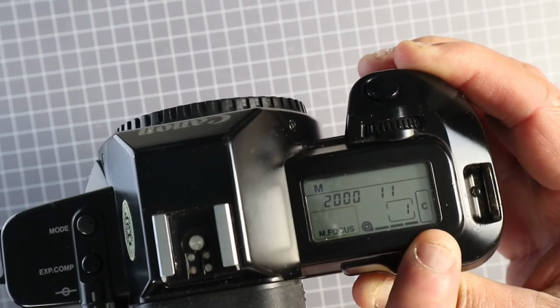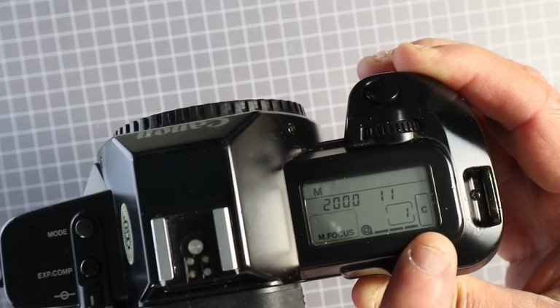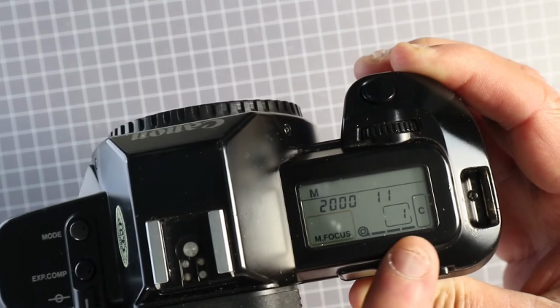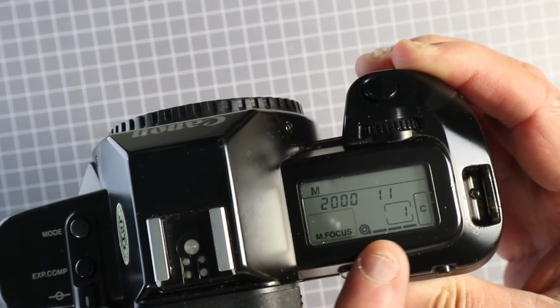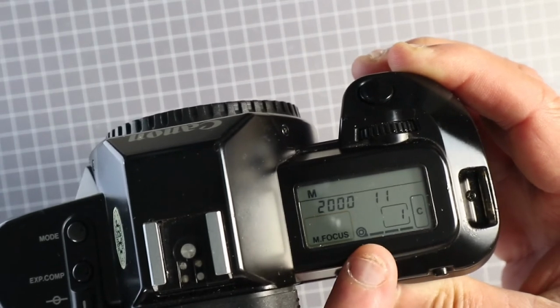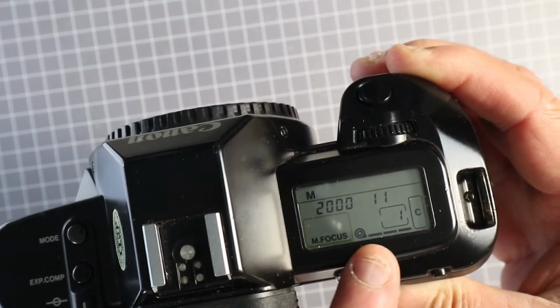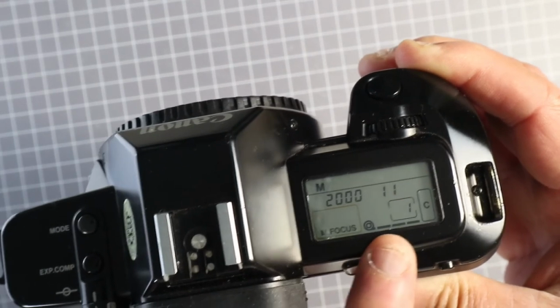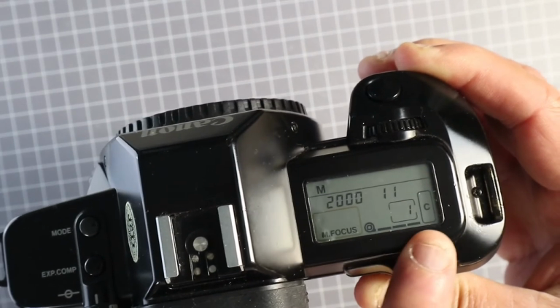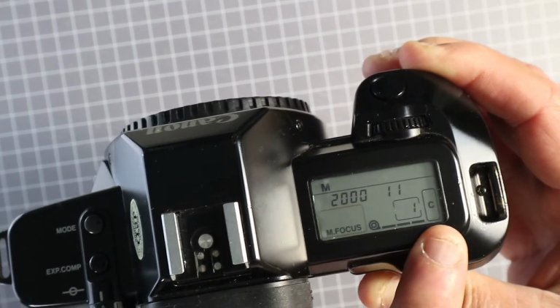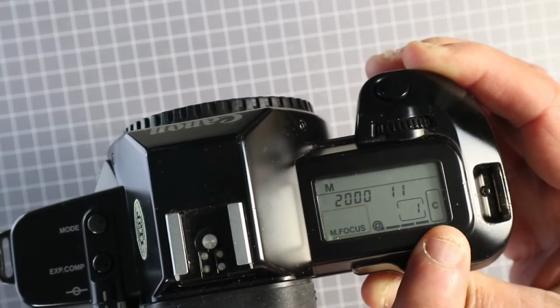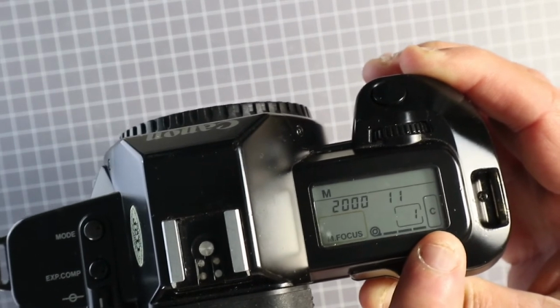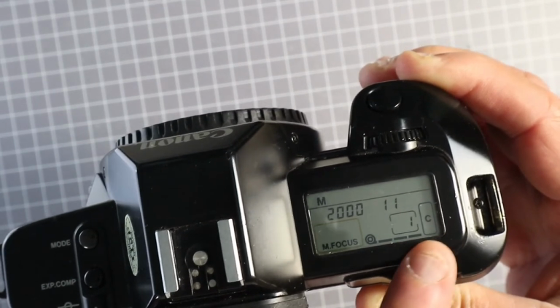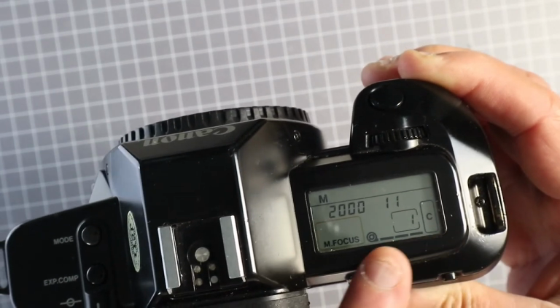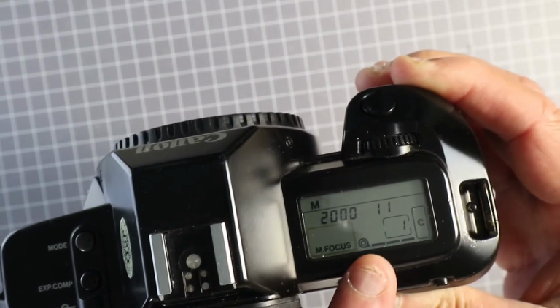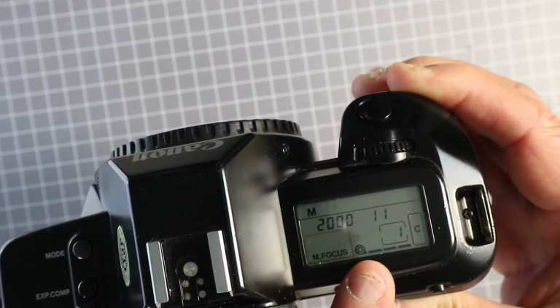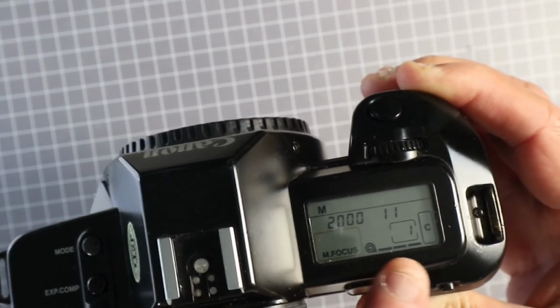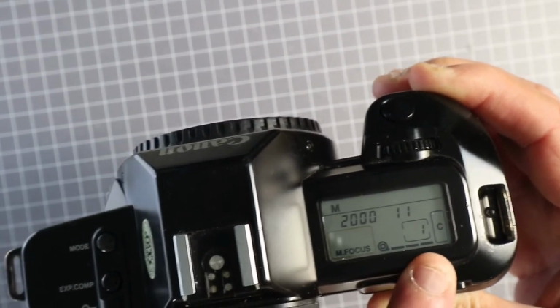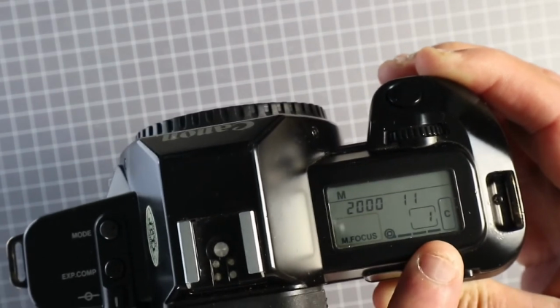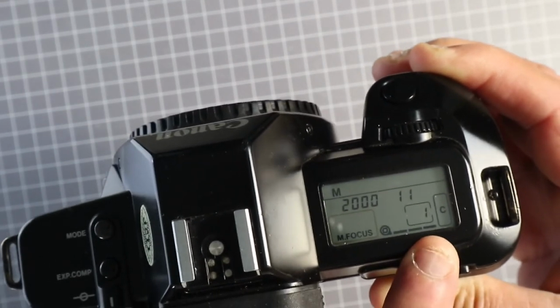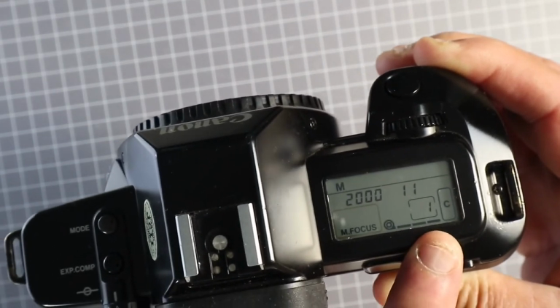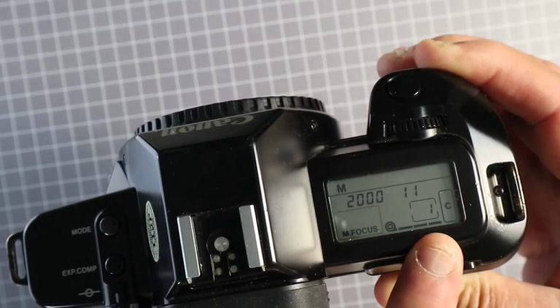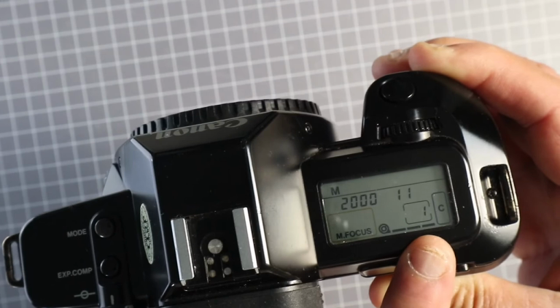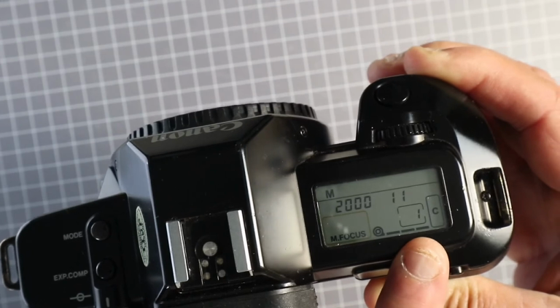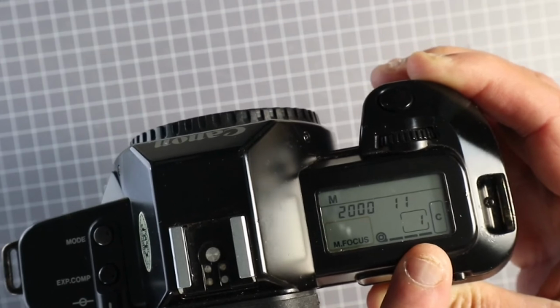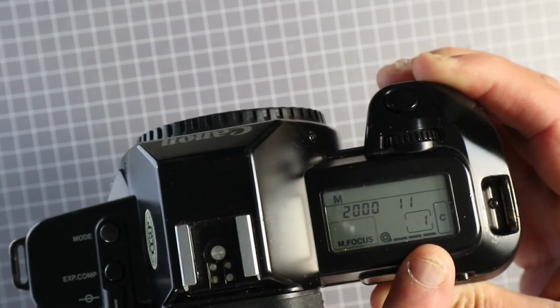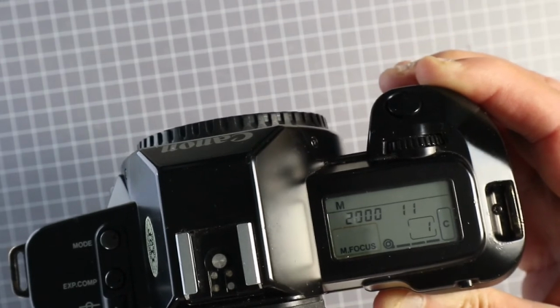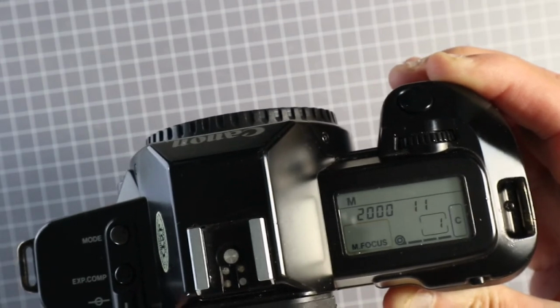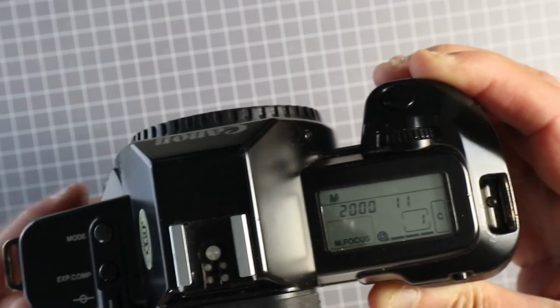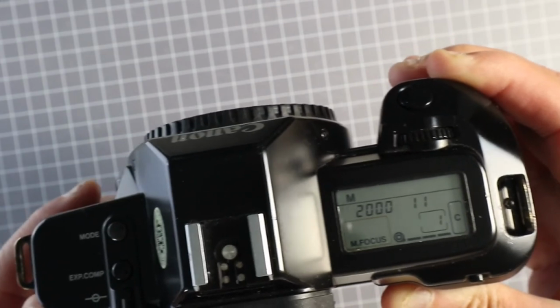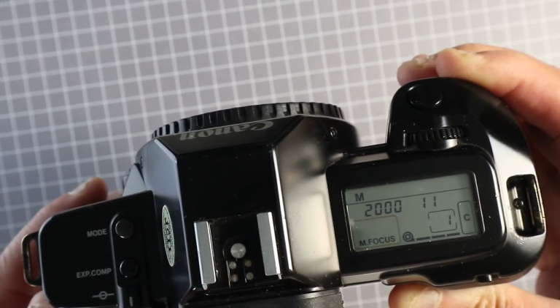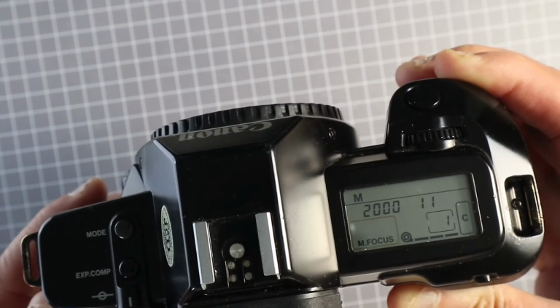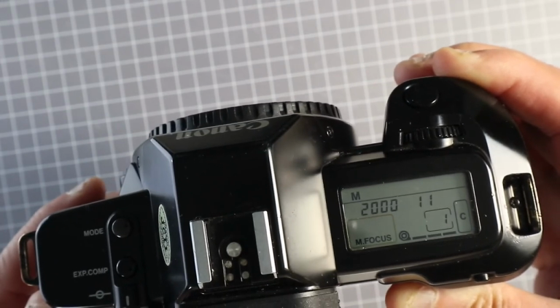Three bars there mean that the film has loaded correctly. If the film didn't load correctly, those three bars will be flashing.